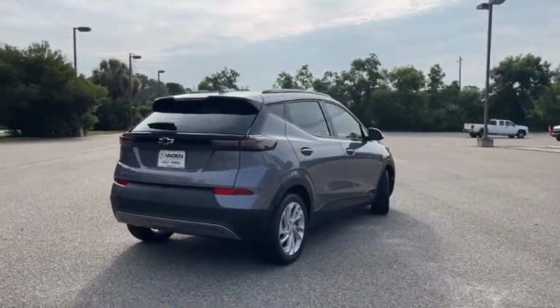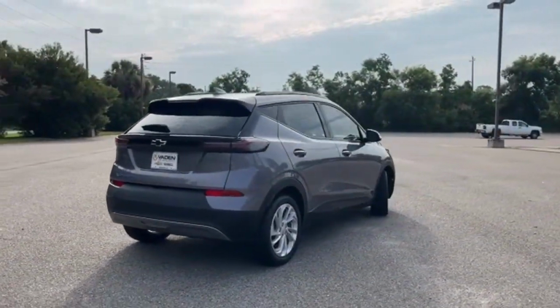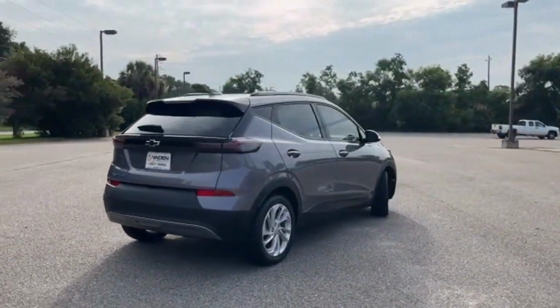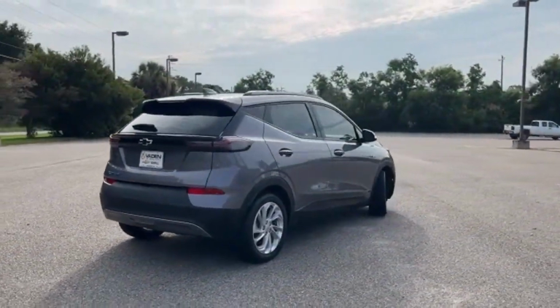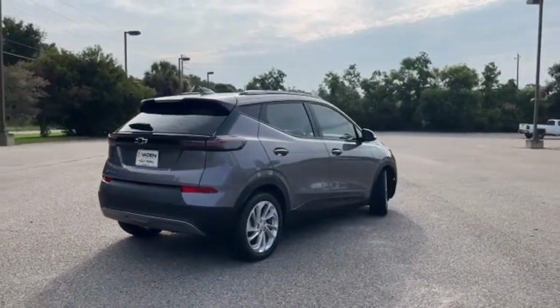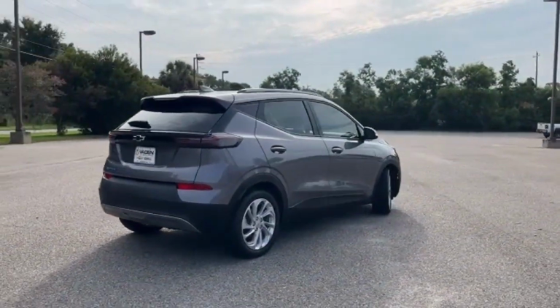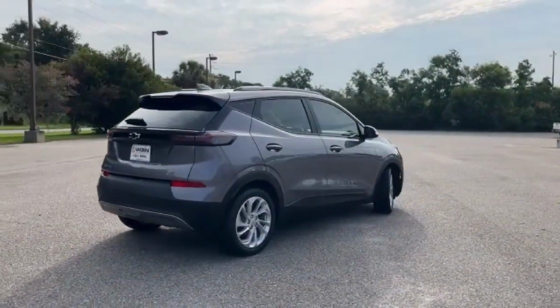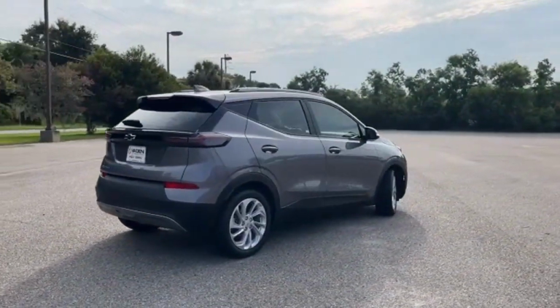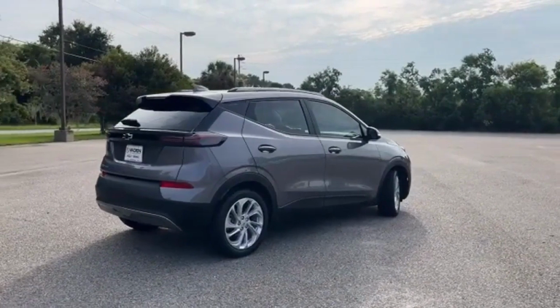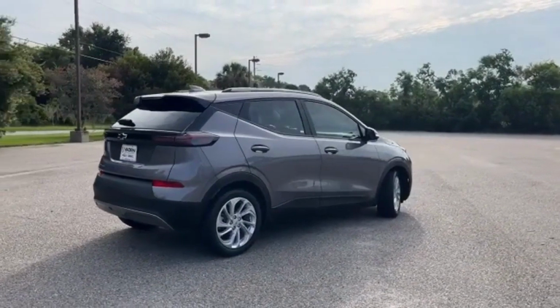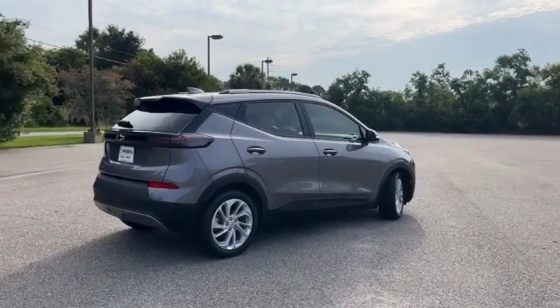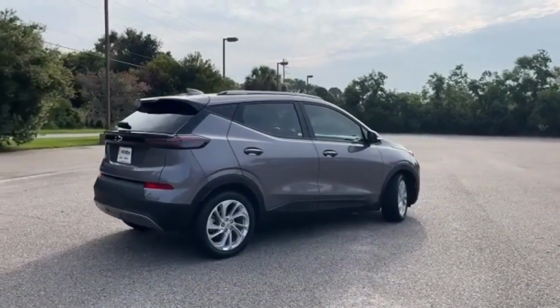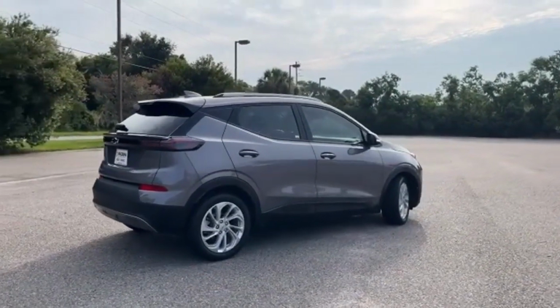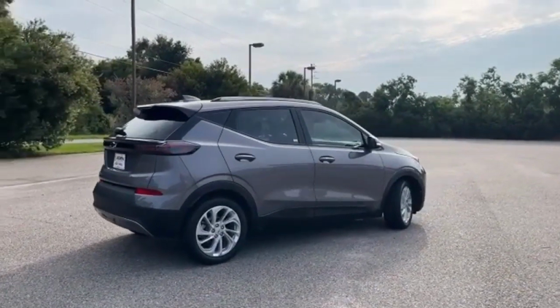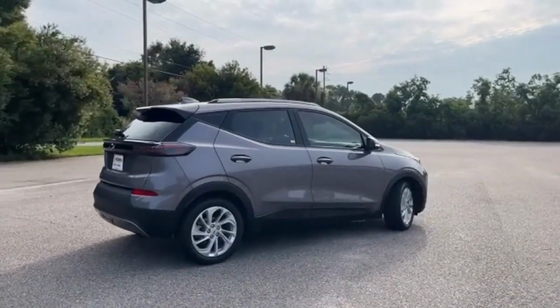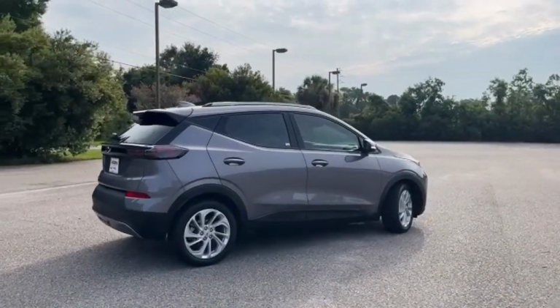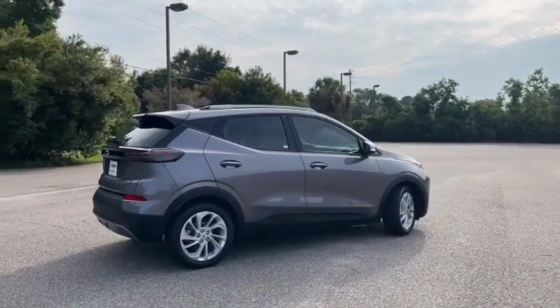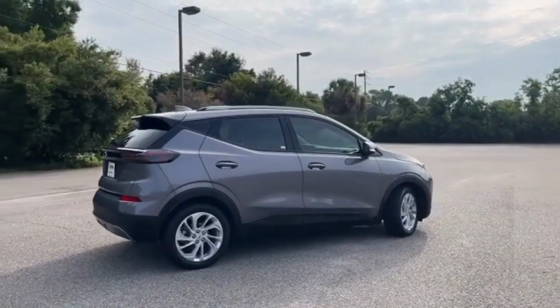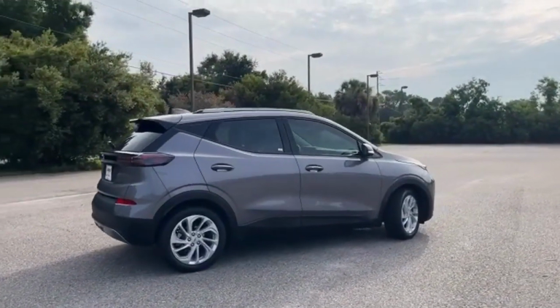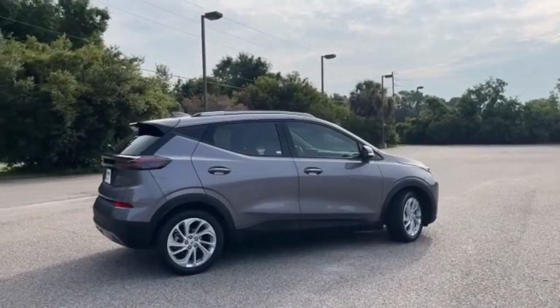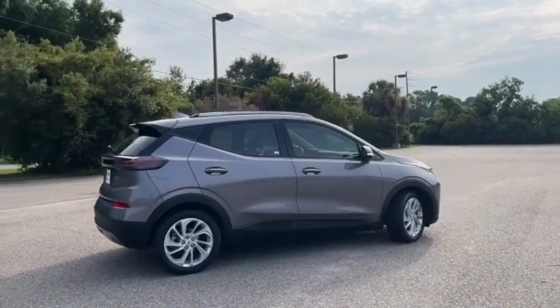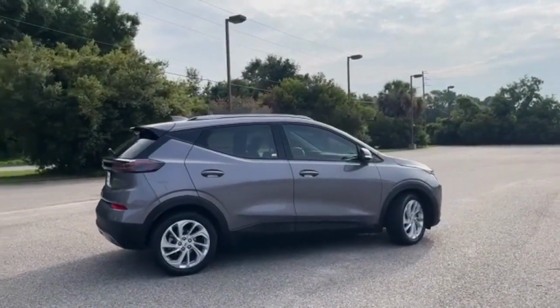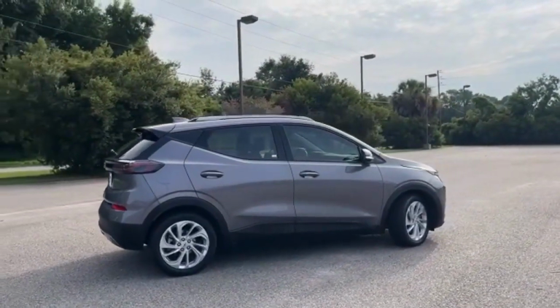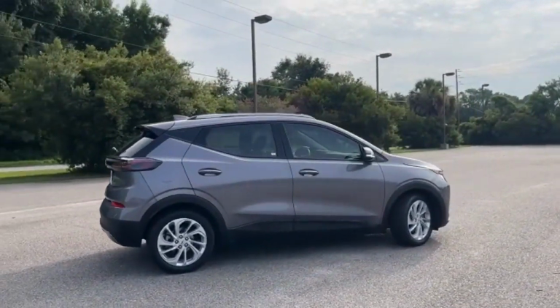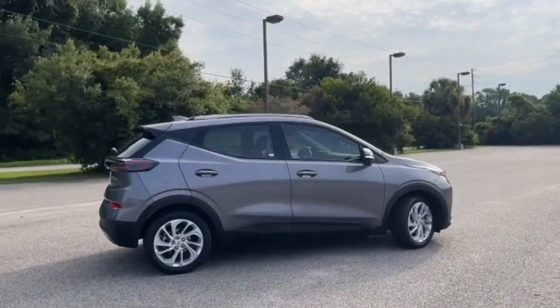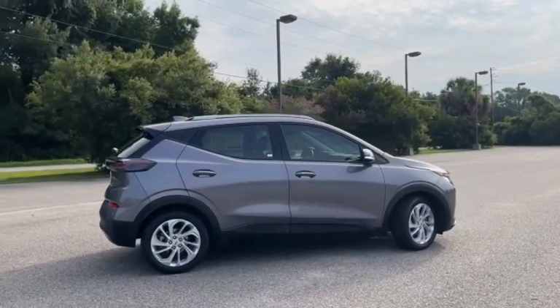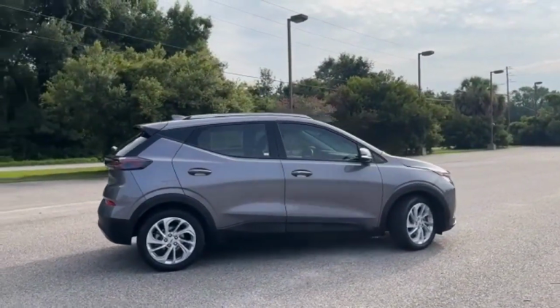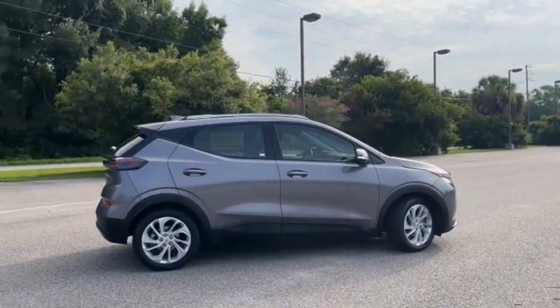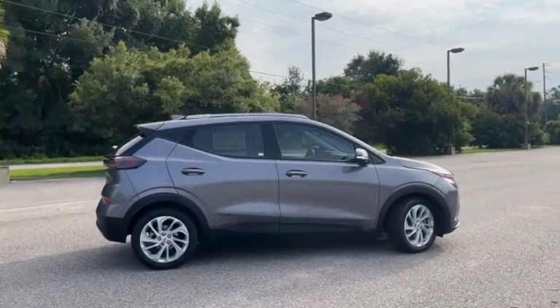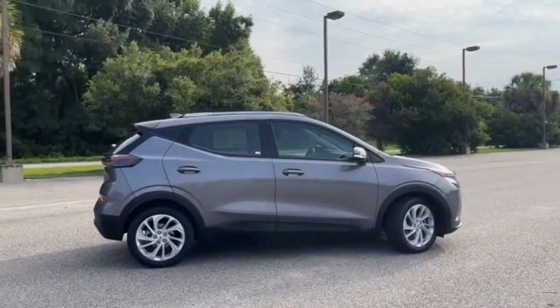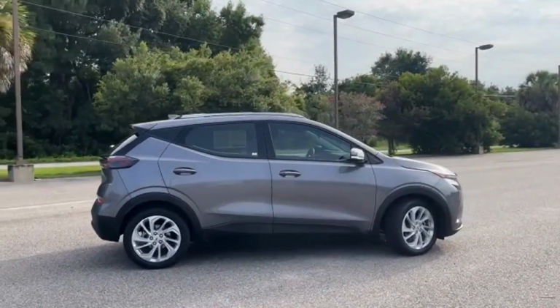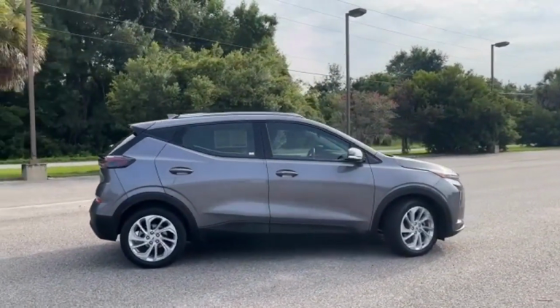And electric-only powertrain. In a Chevy, the journey matters more than the destination. Hurry in today for a test drive.